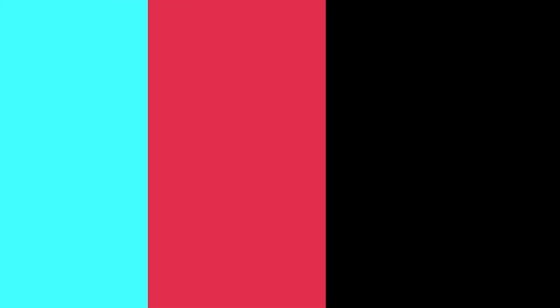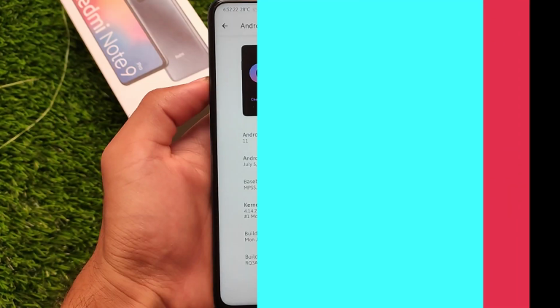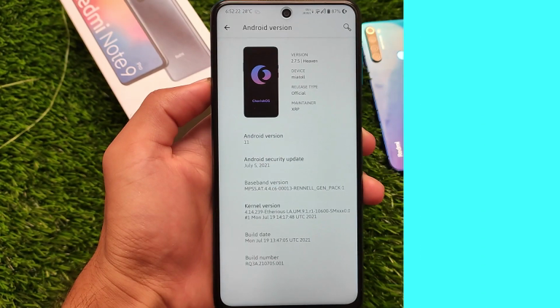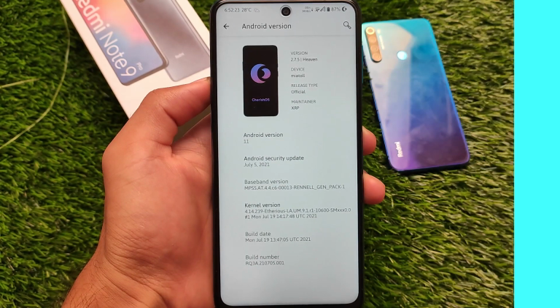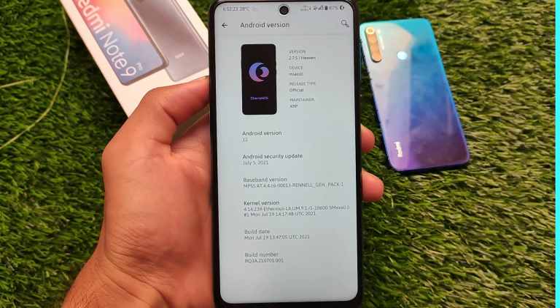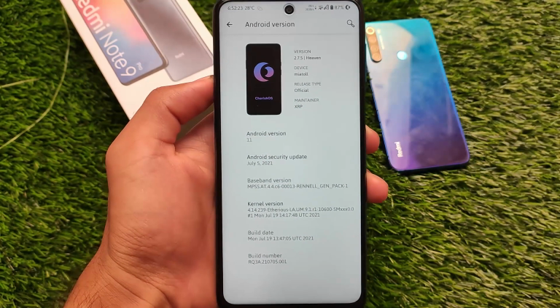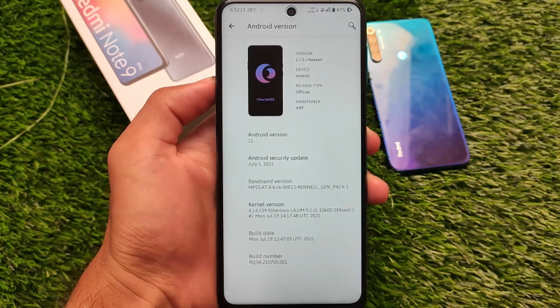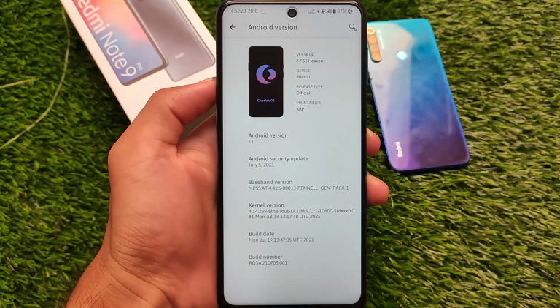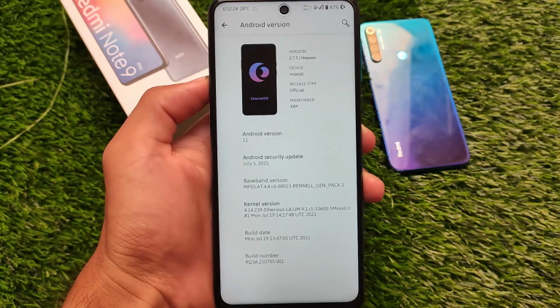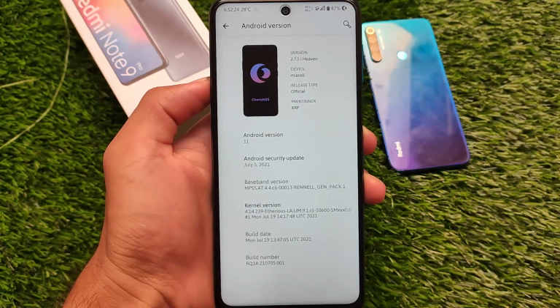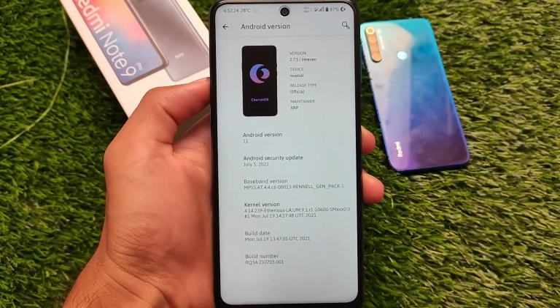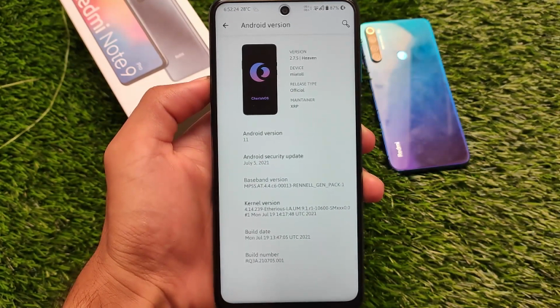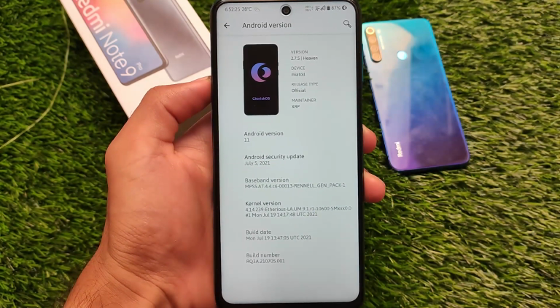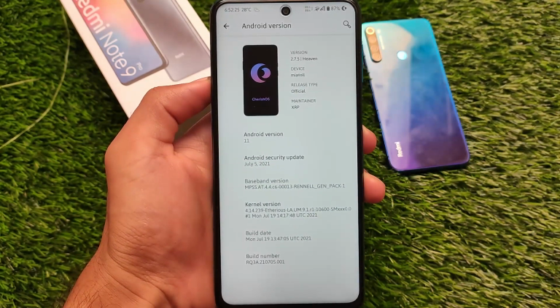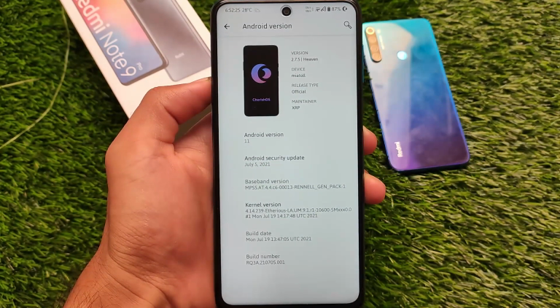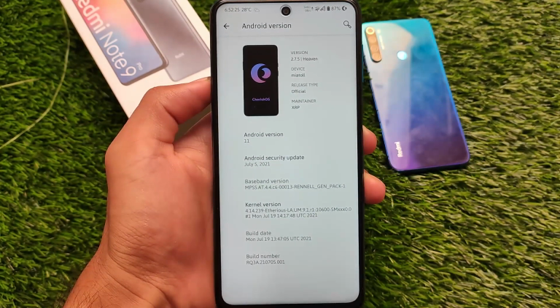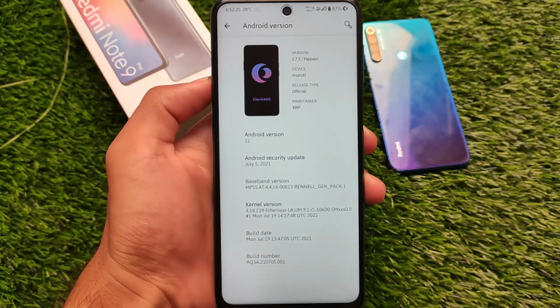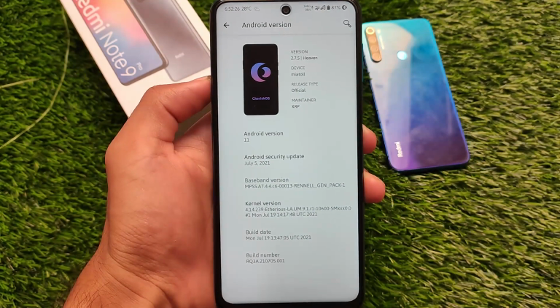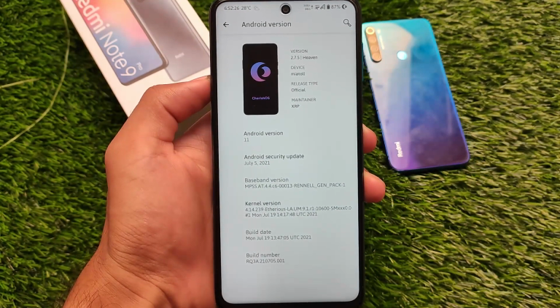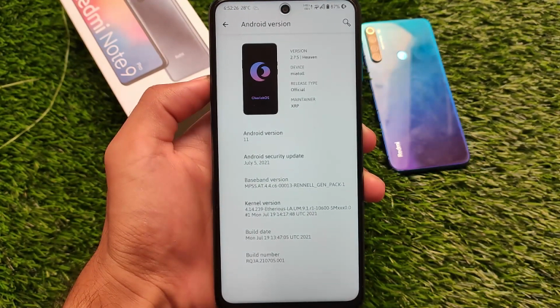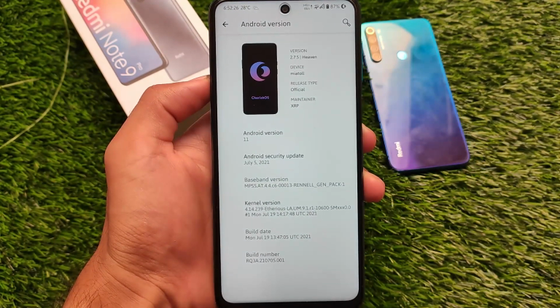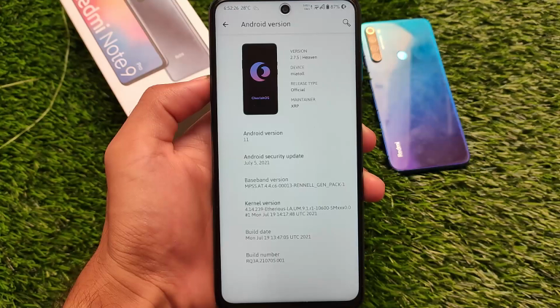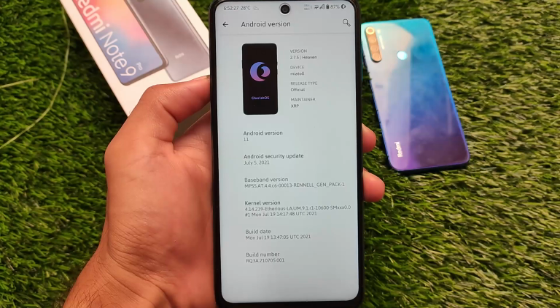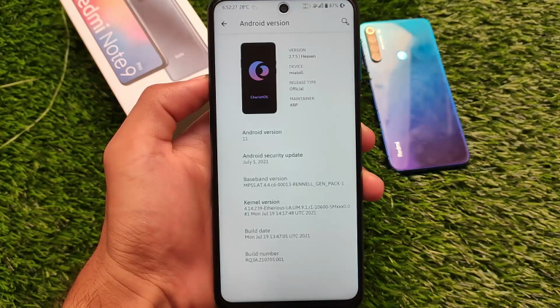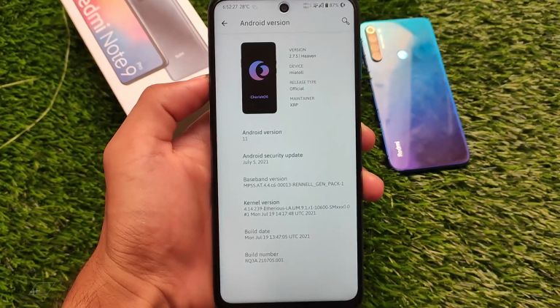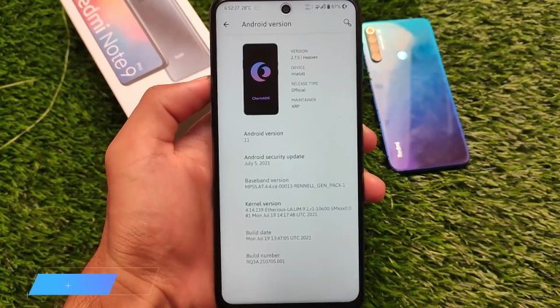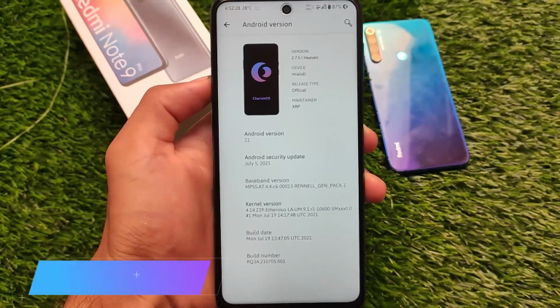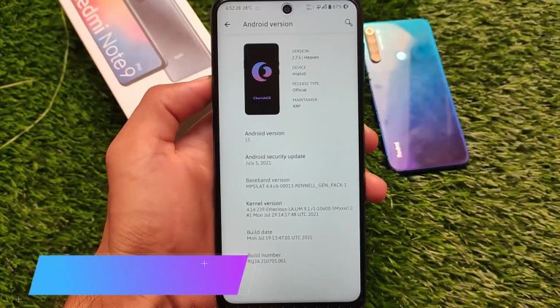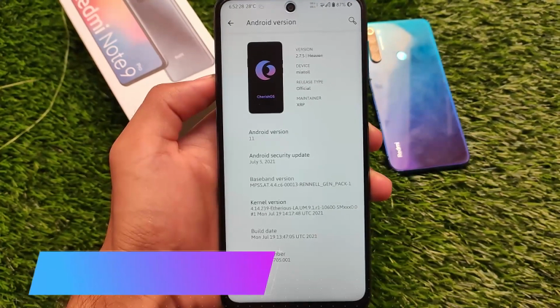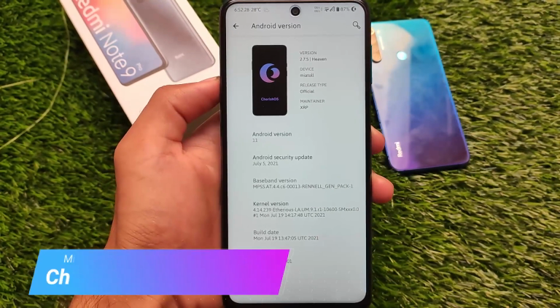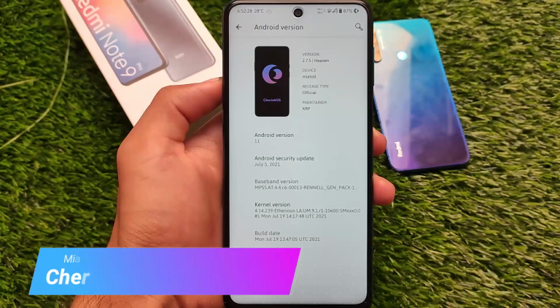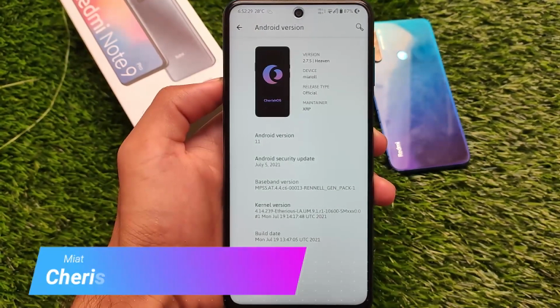Cherry OS's official version is here, which is Cherry OS 2.7.5, a mini-tool build based on Android version 11.